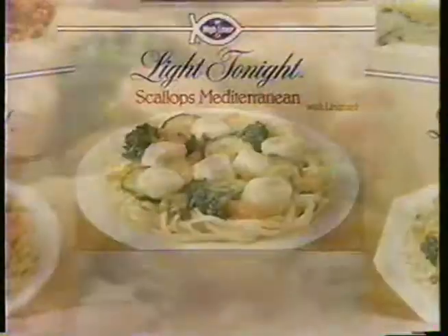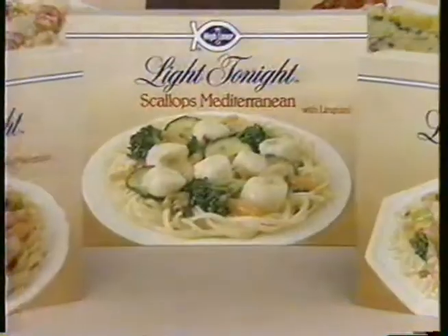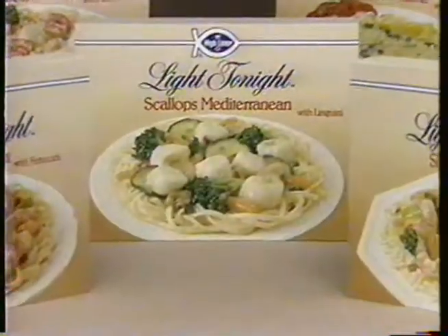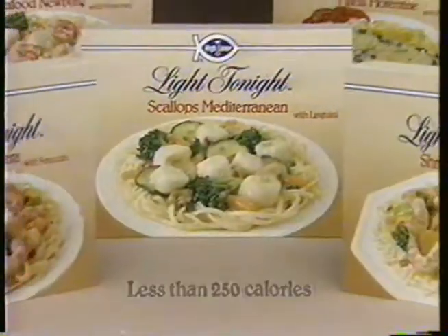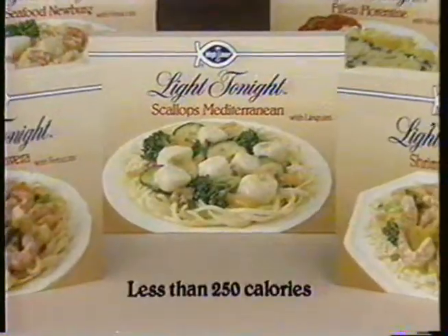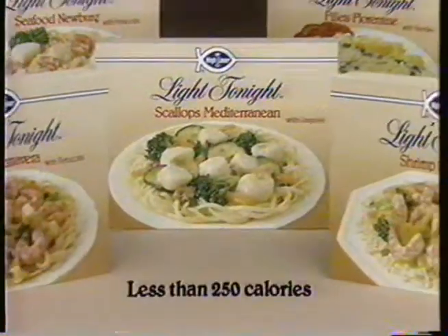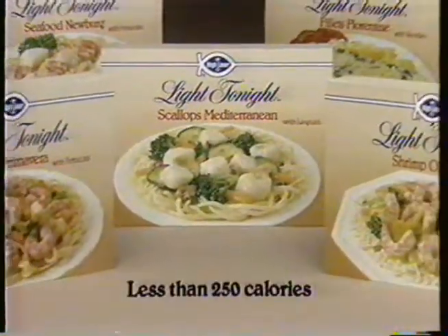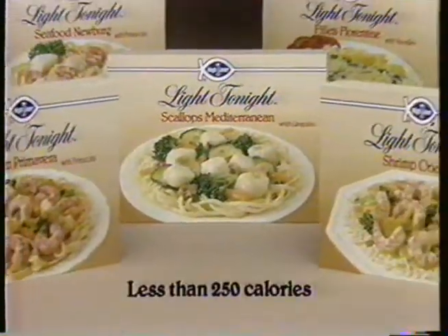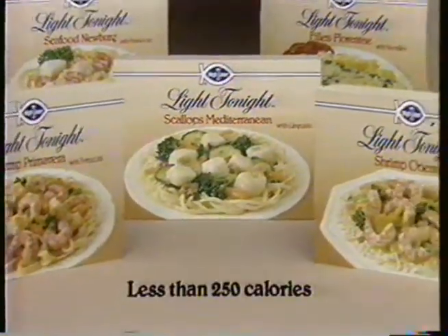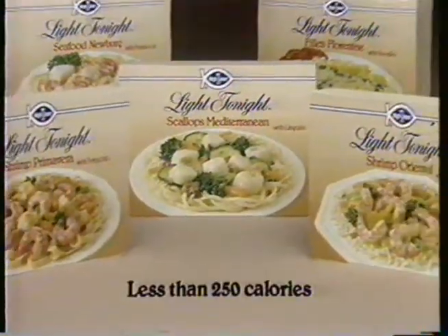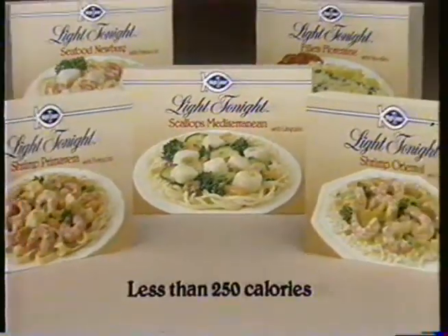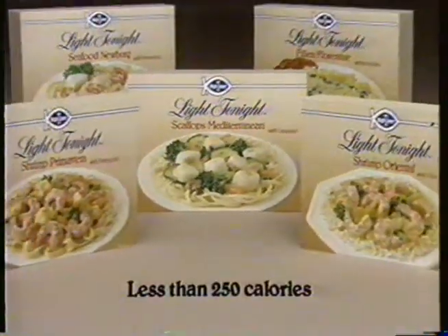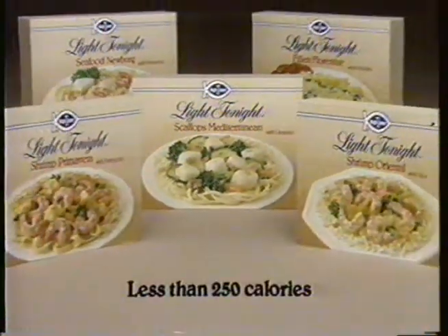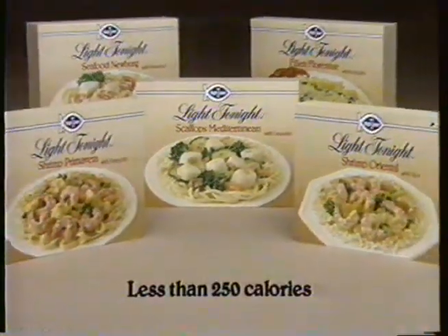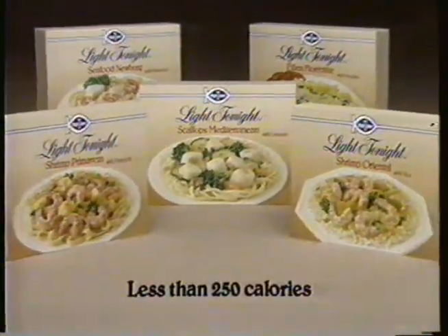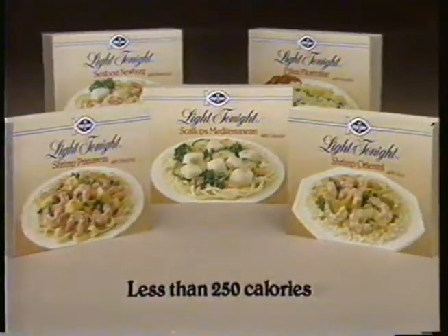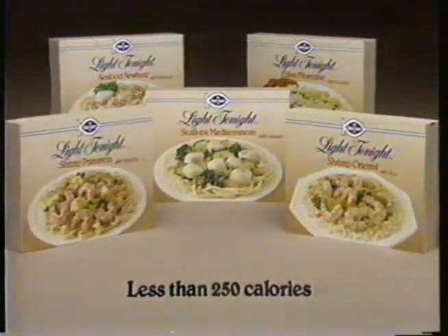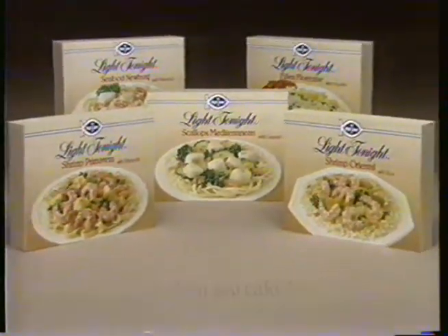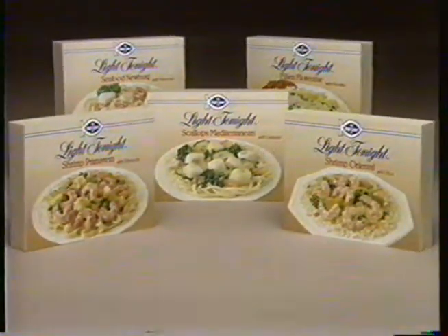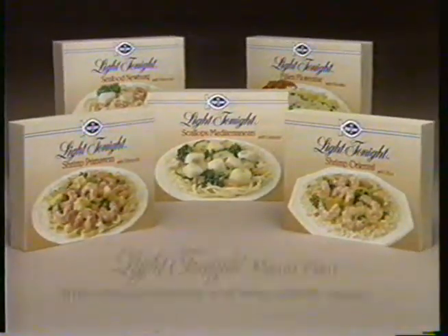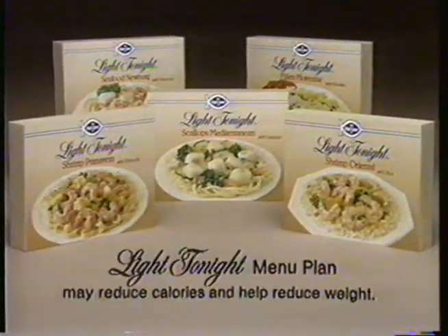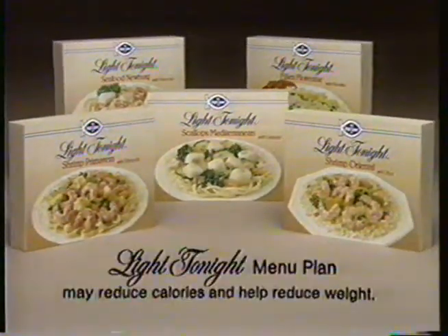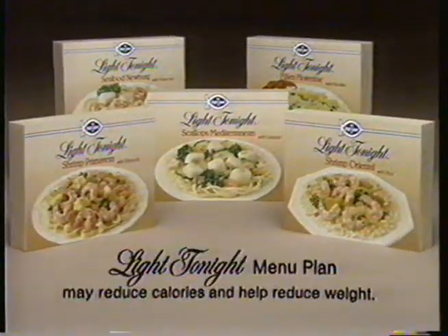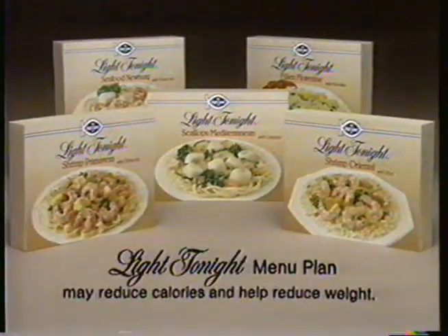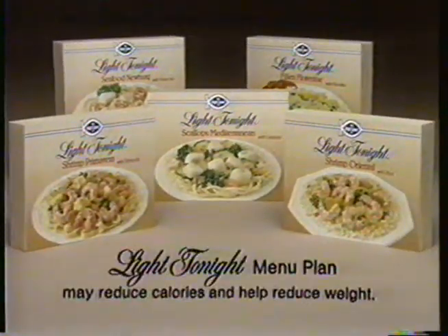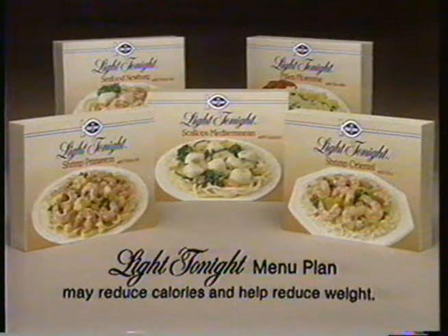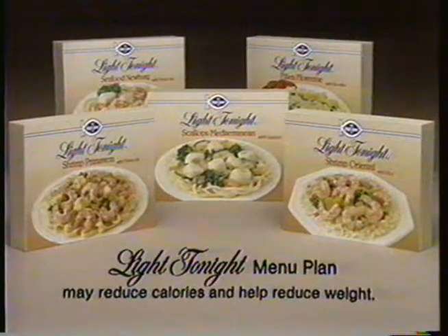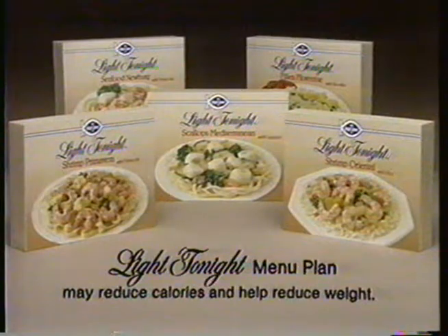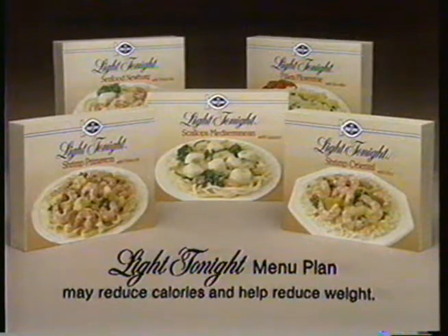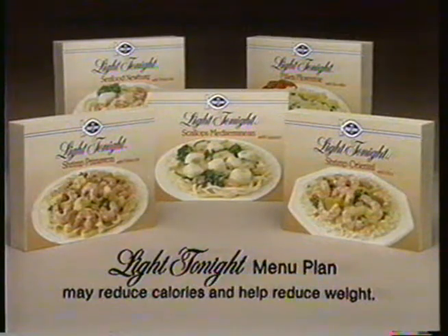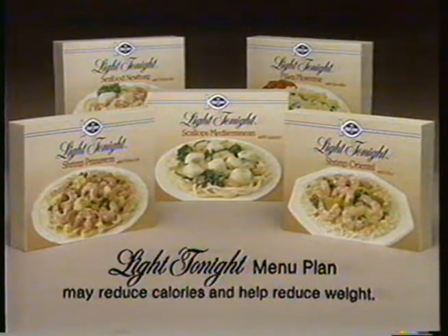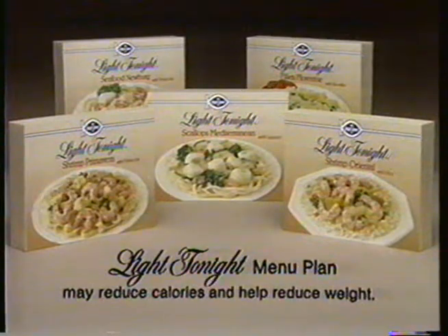Each one less than 250 calories. Highliner light to night seafood entrées.